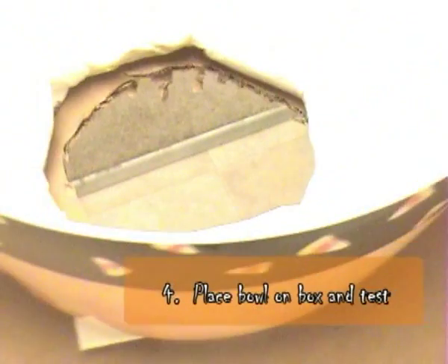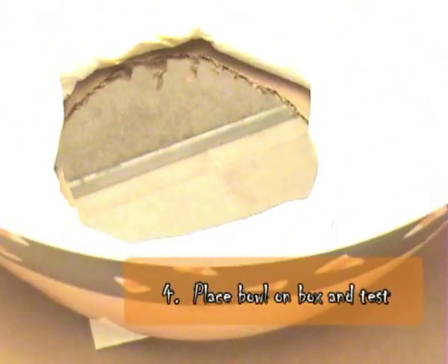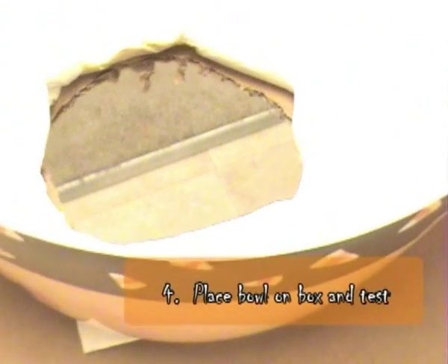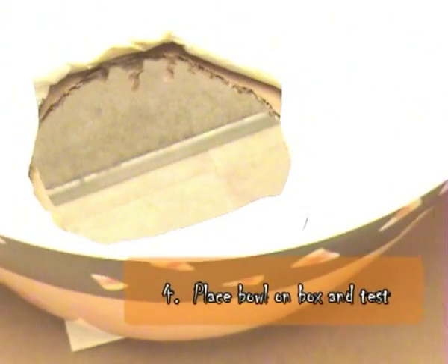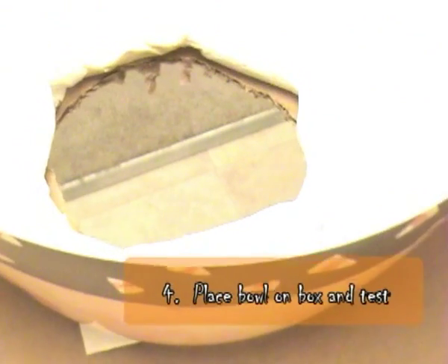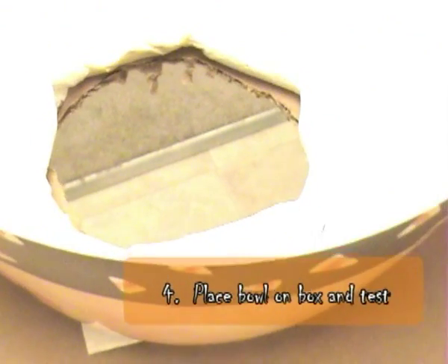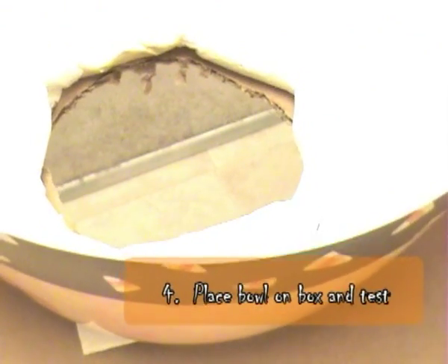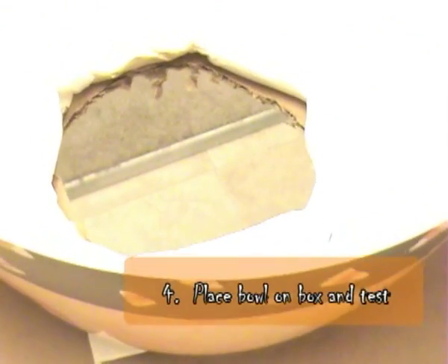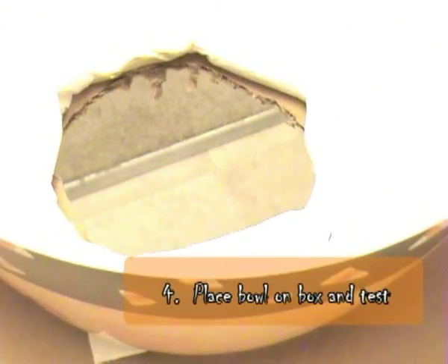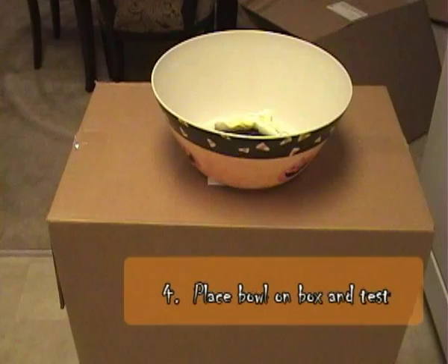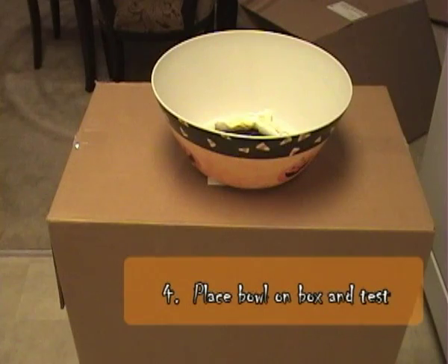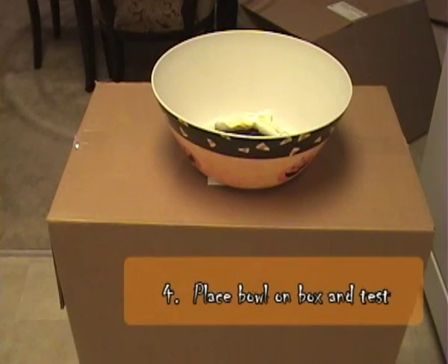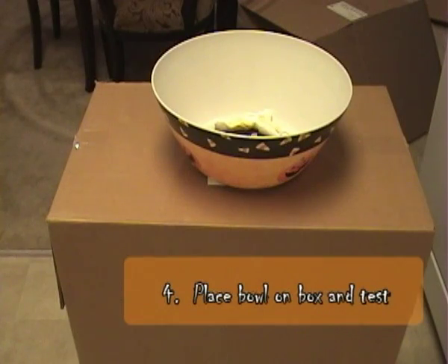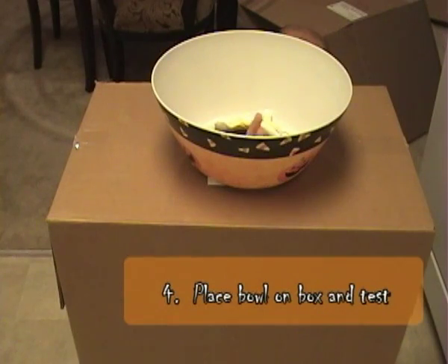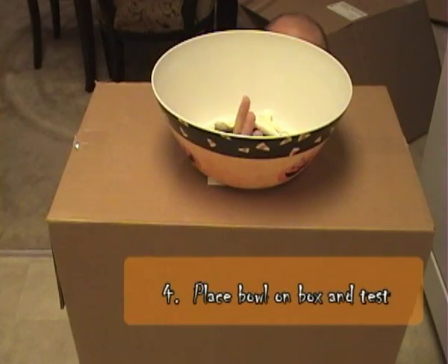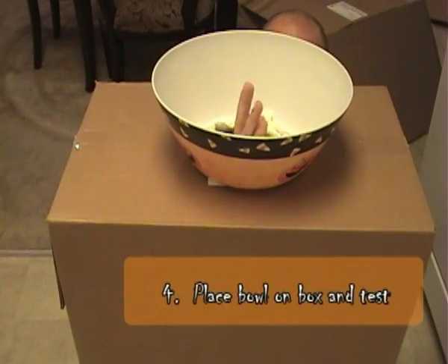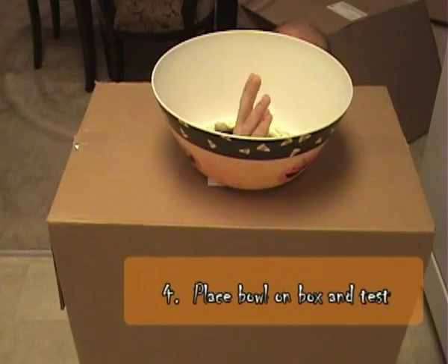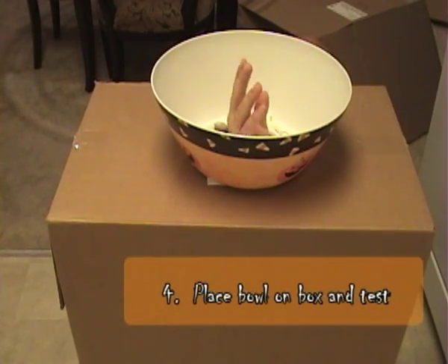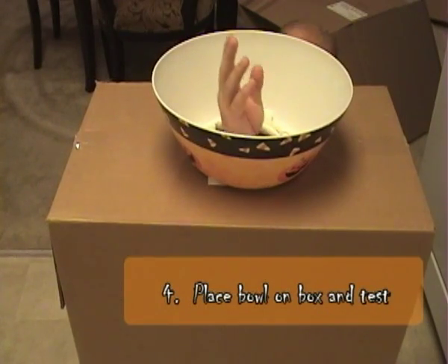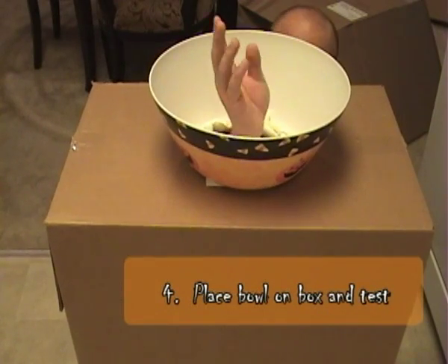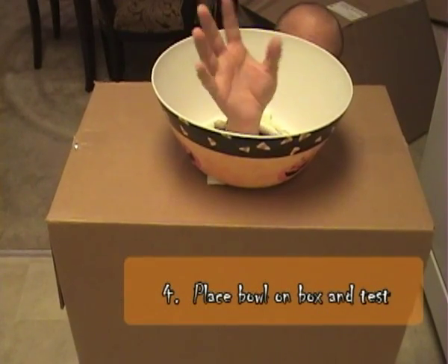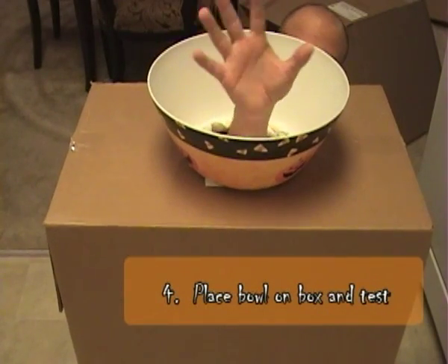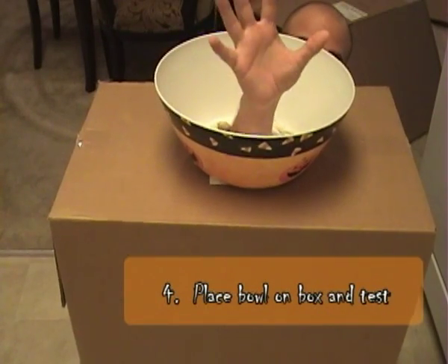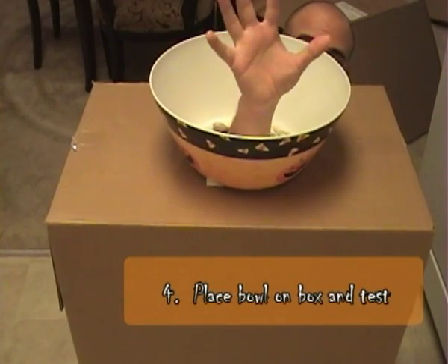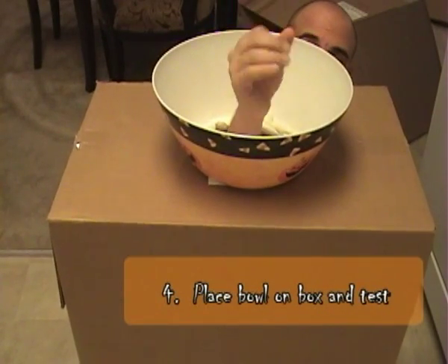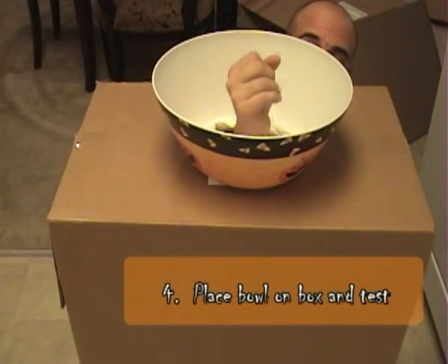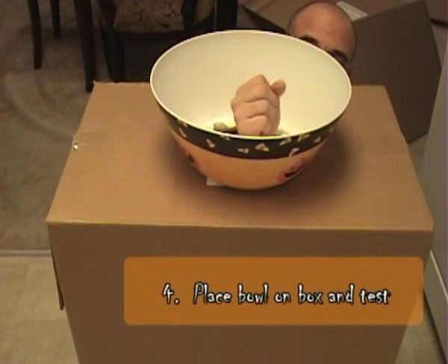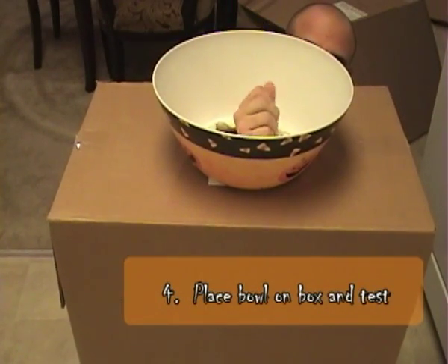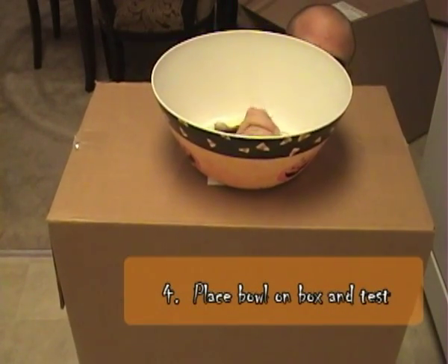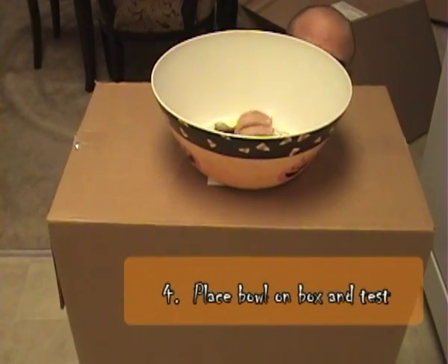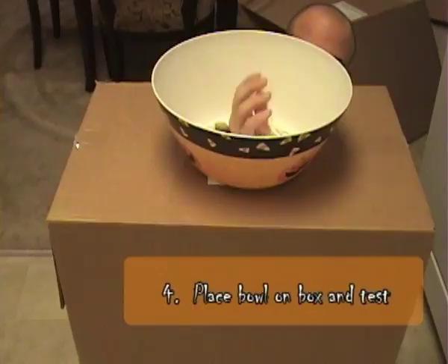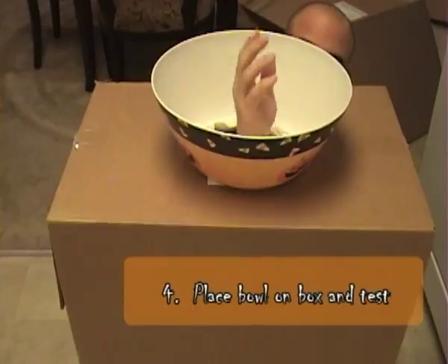Once the hole has been cut, place the bowl onto the area and make sure your hand fits there easily.